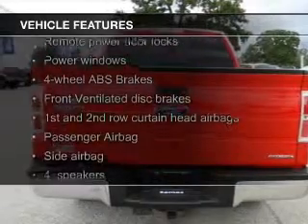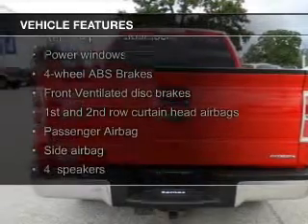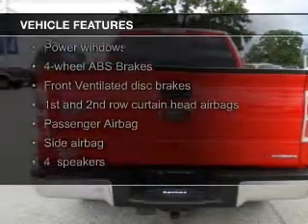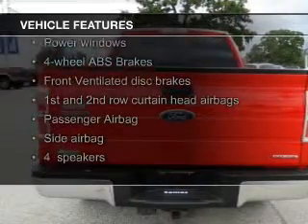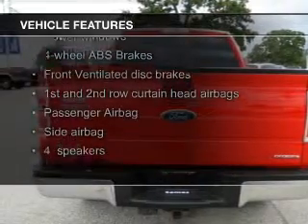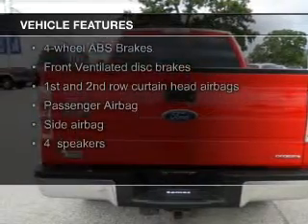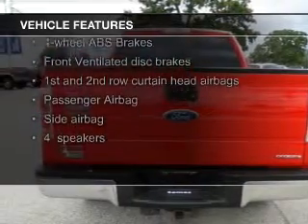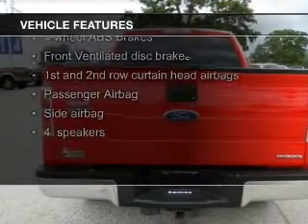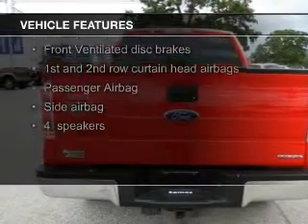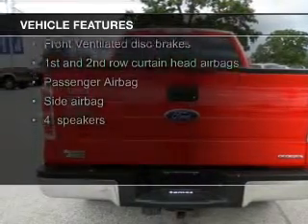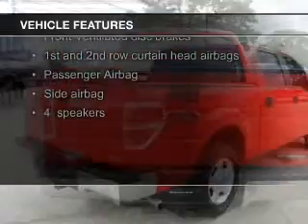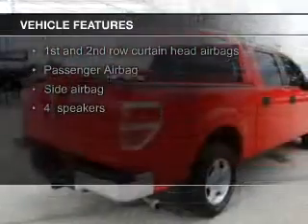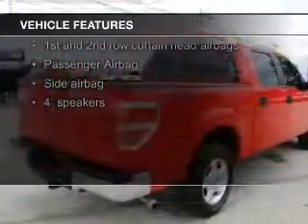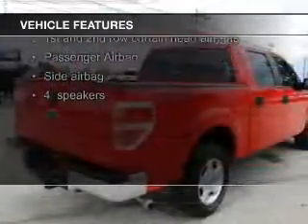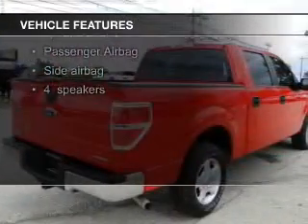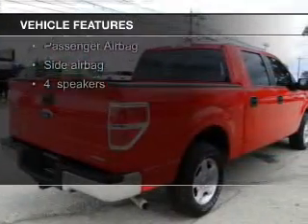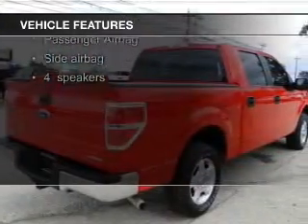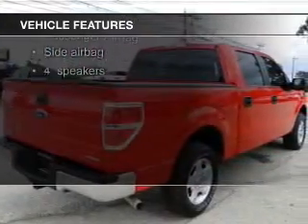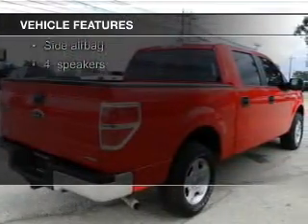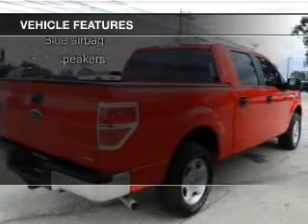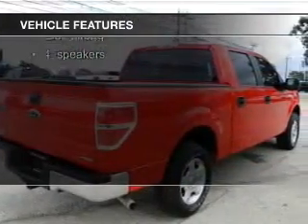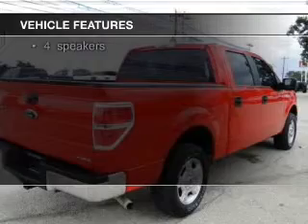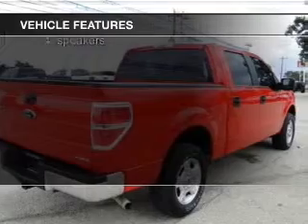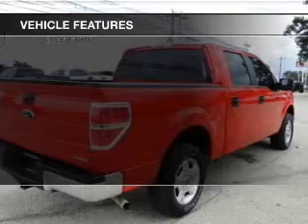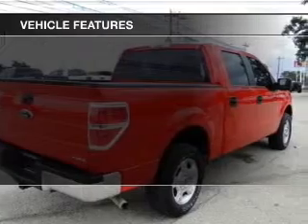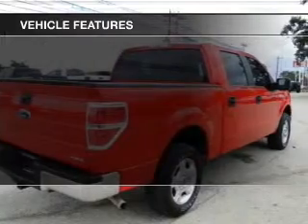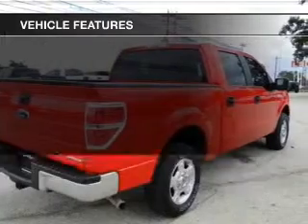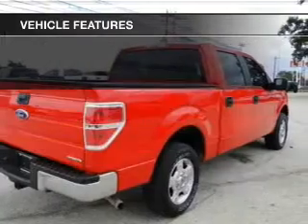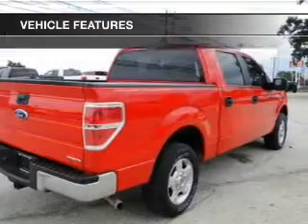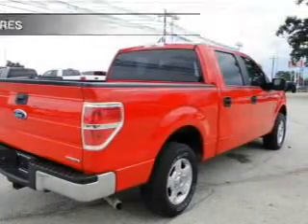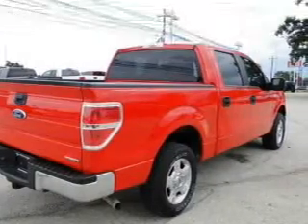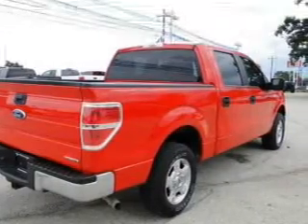an auxiliary input, aluminum rims, an adjustable tilt steering wheel, and an alarm system.